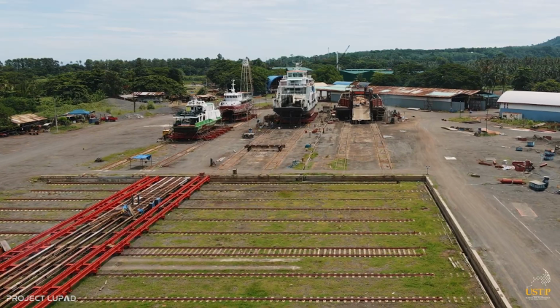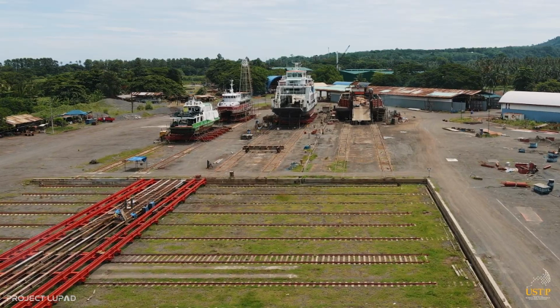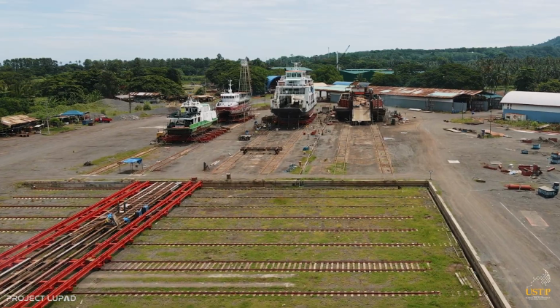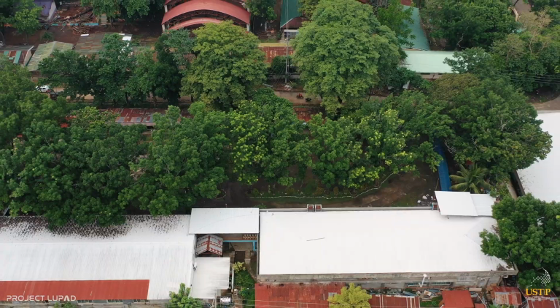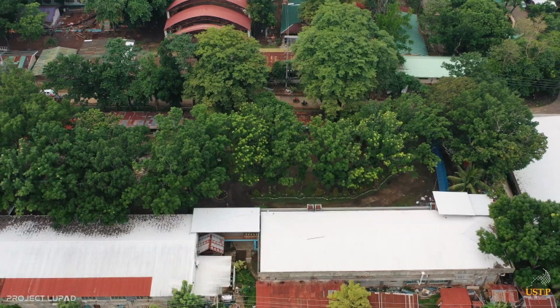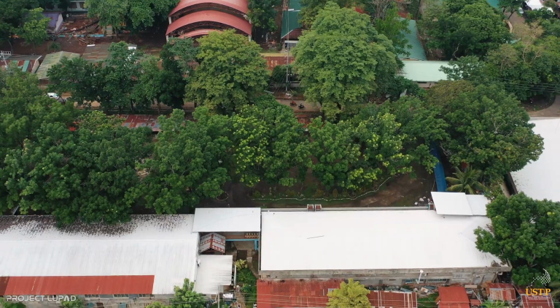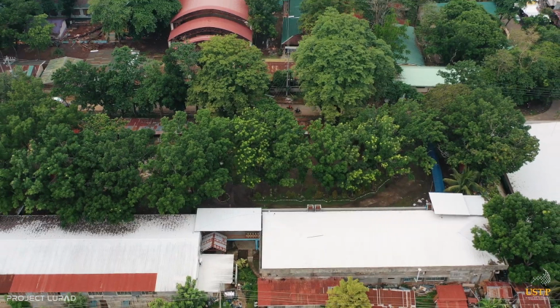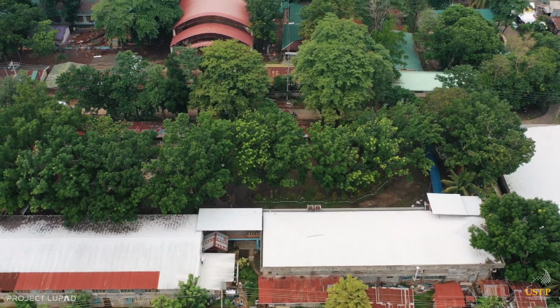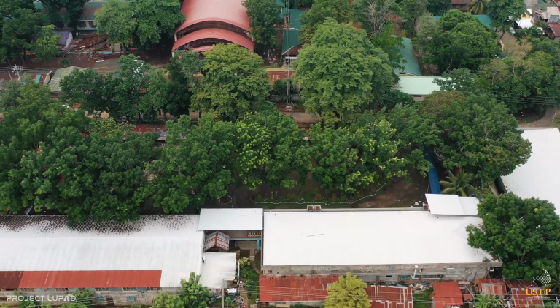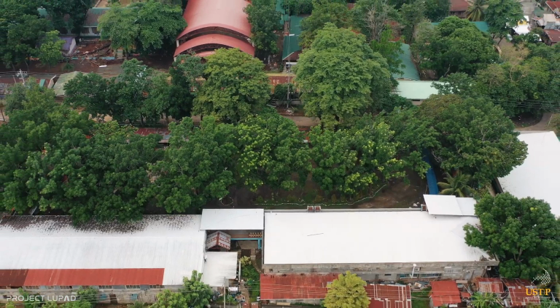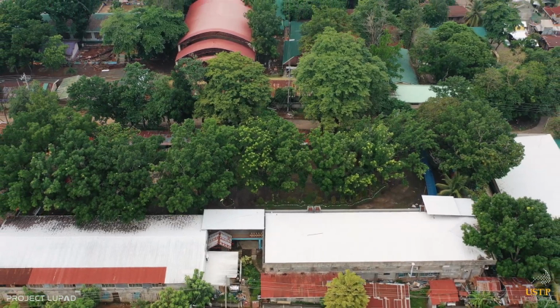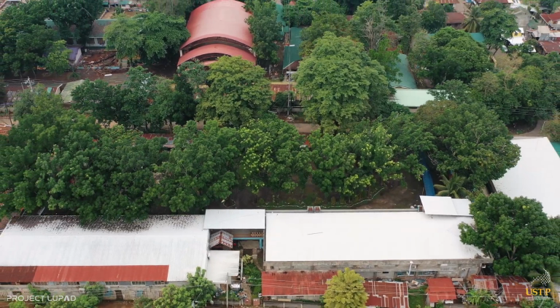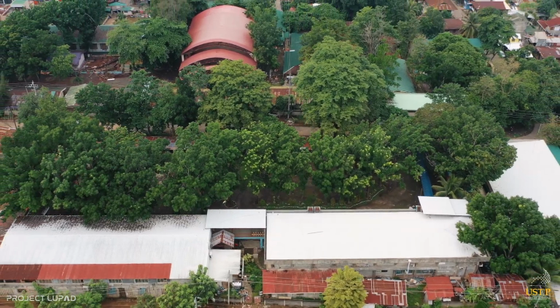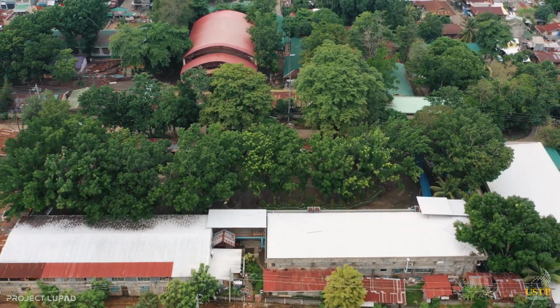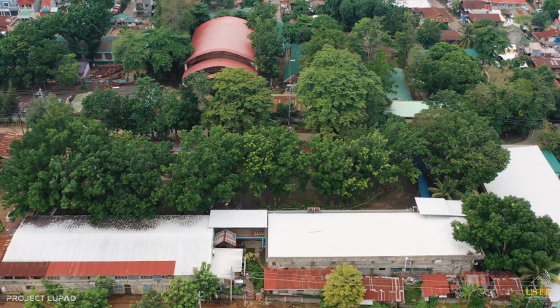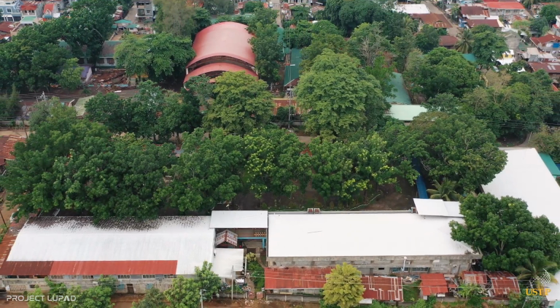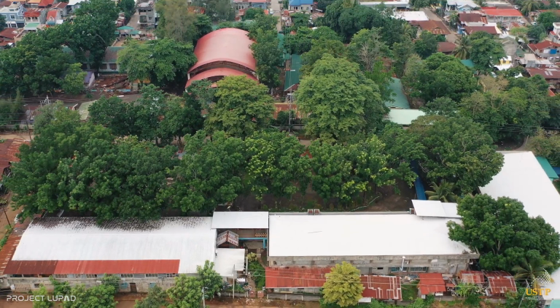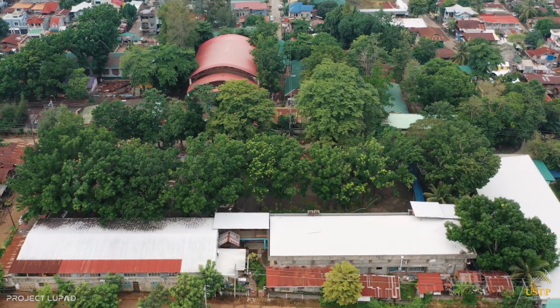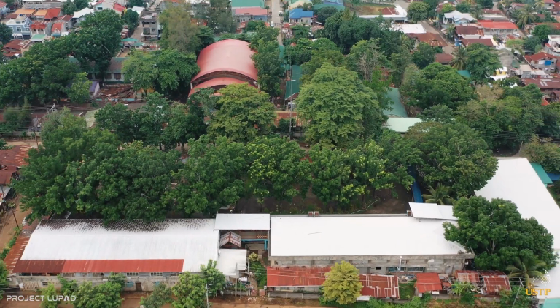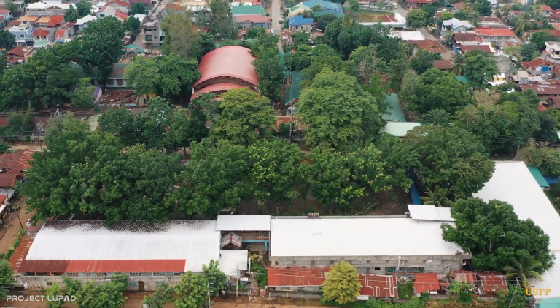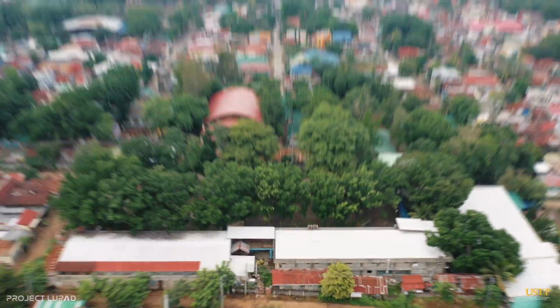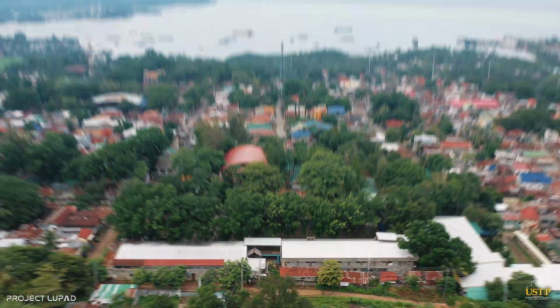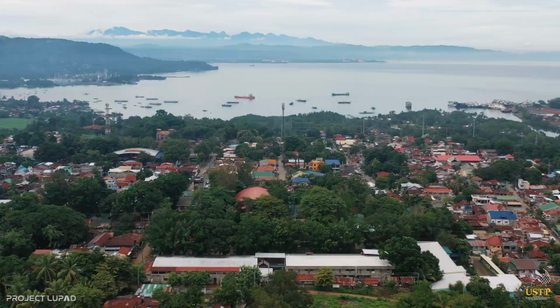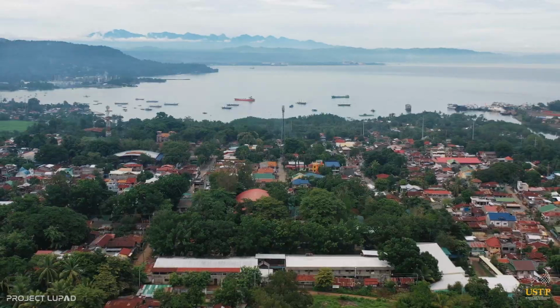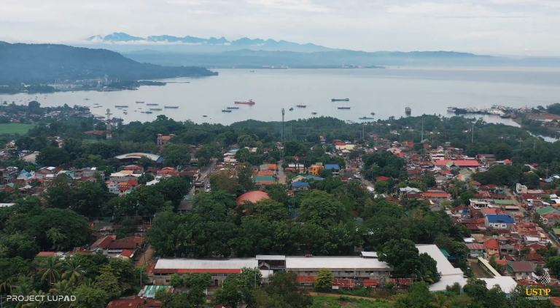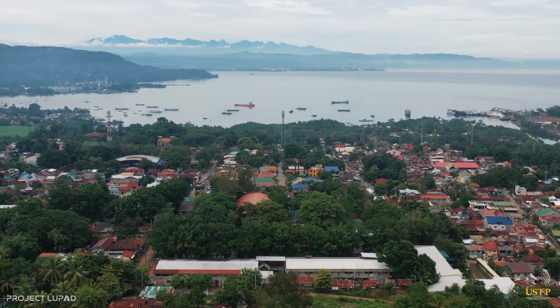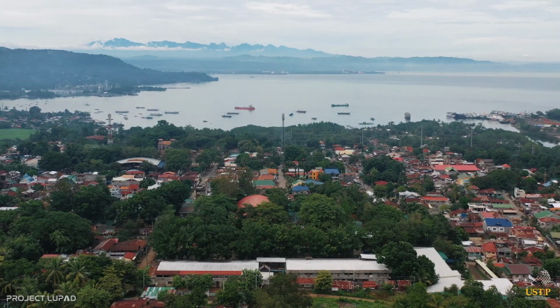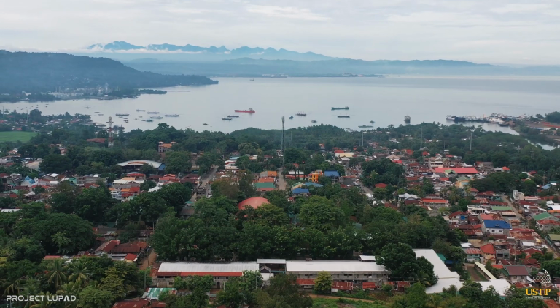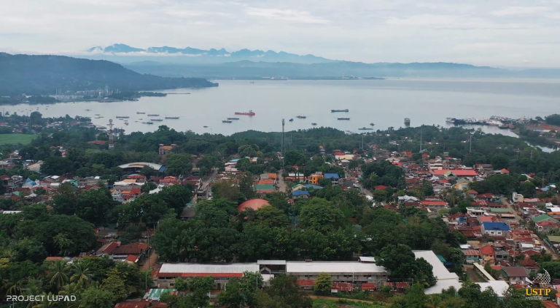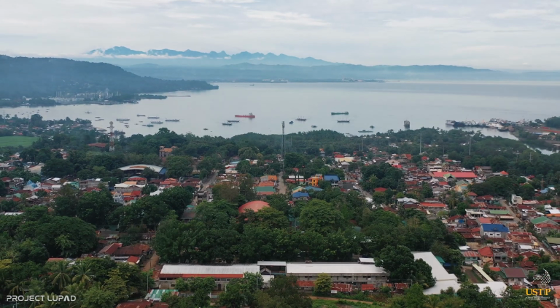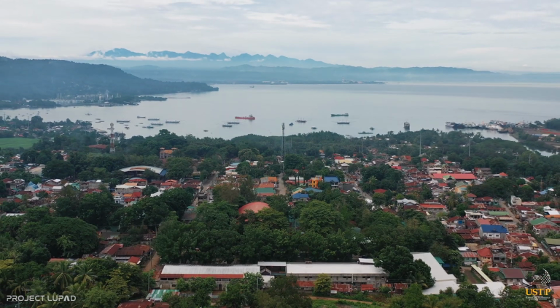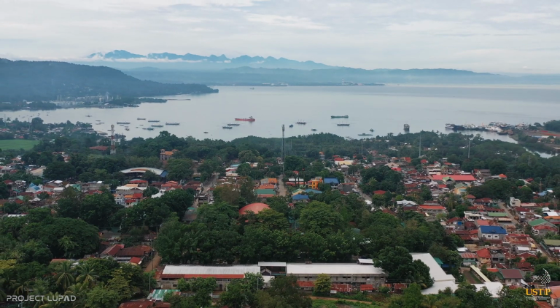This is USTP Hasaan, the home of the Trailblazers.